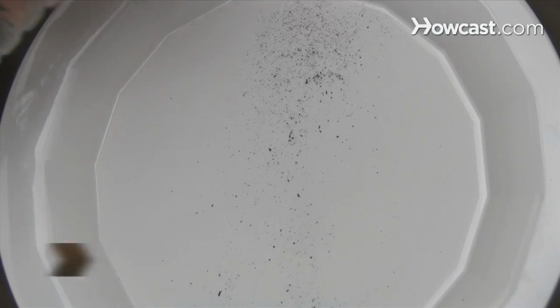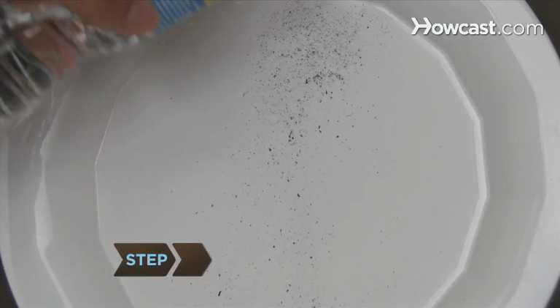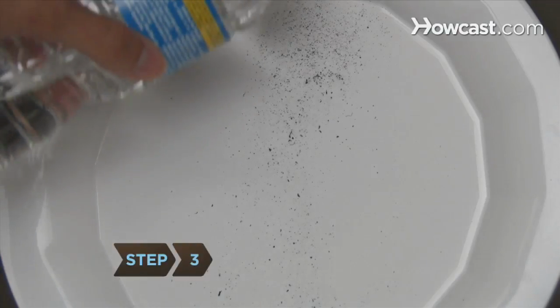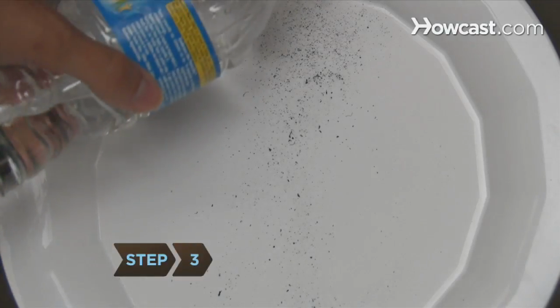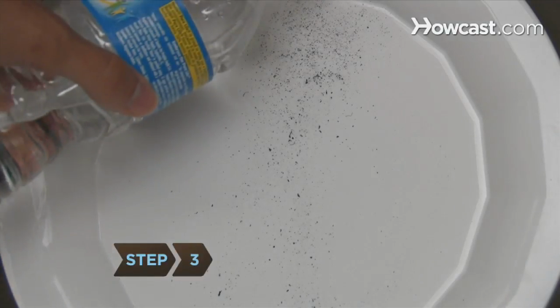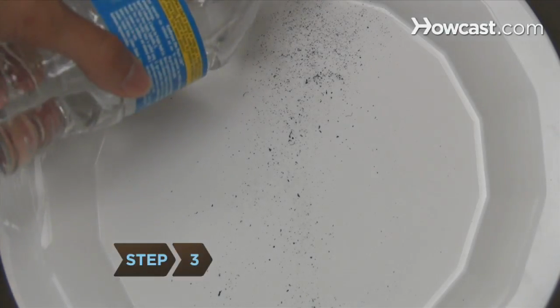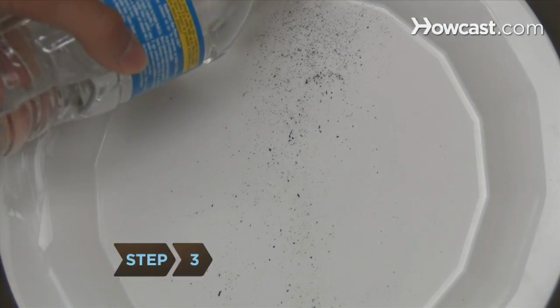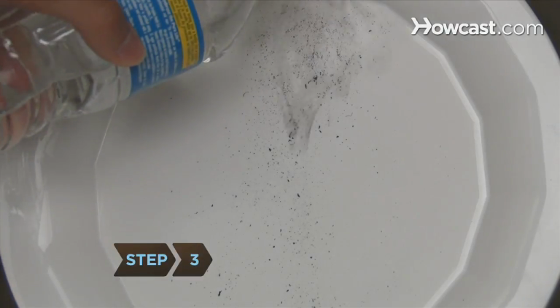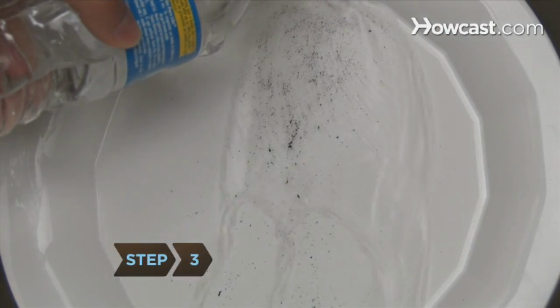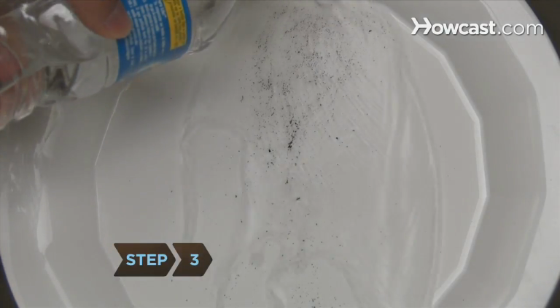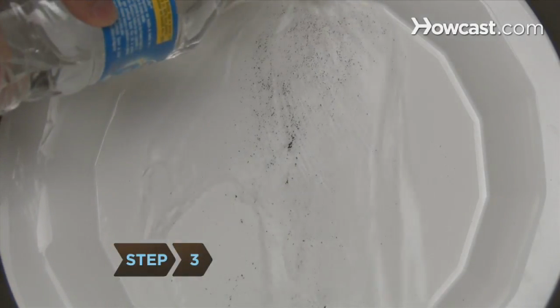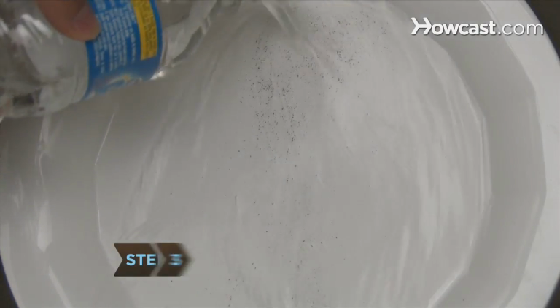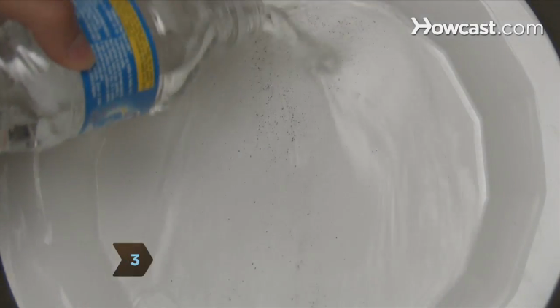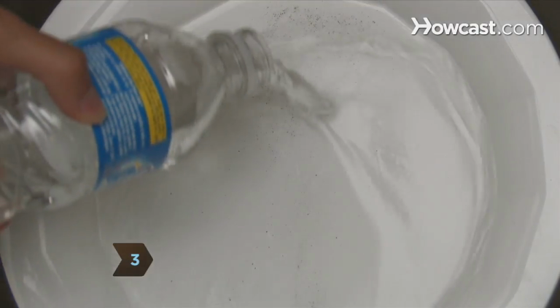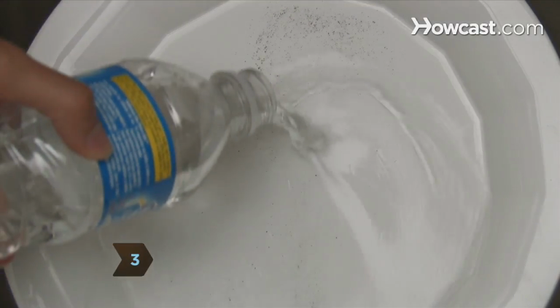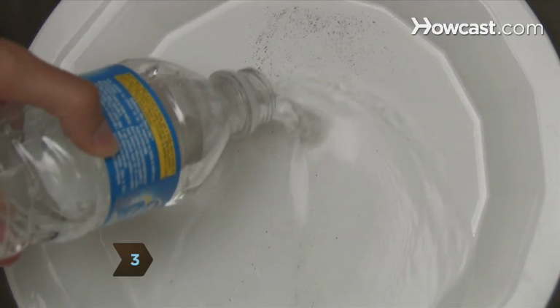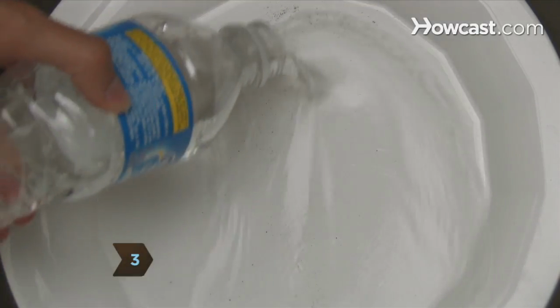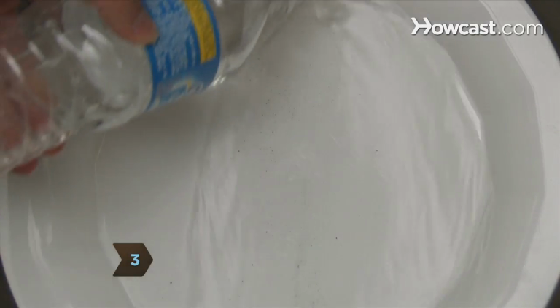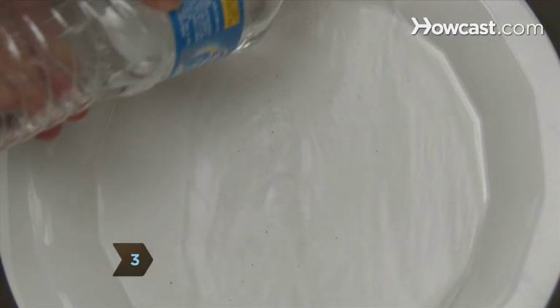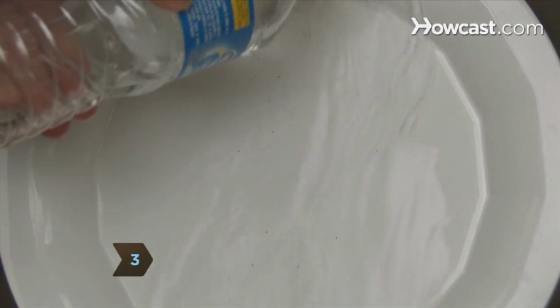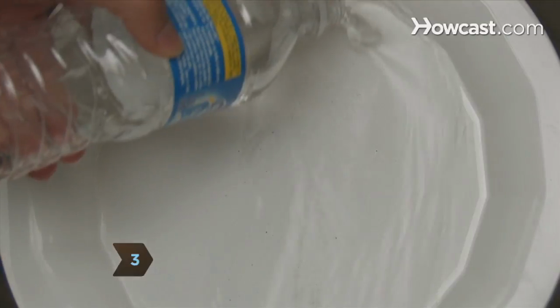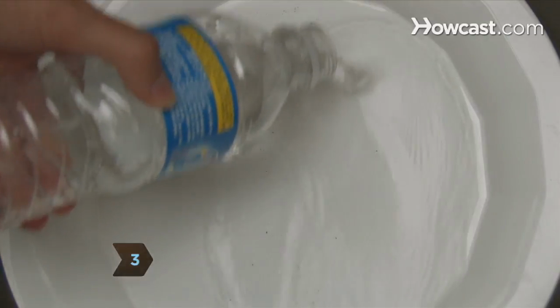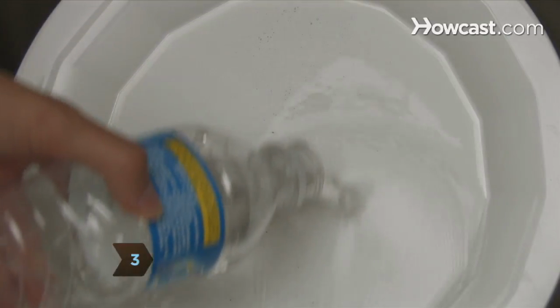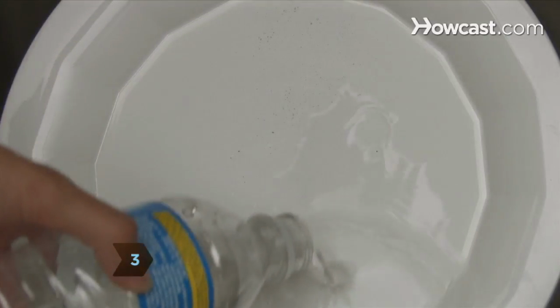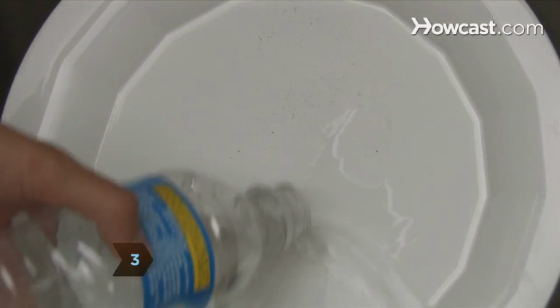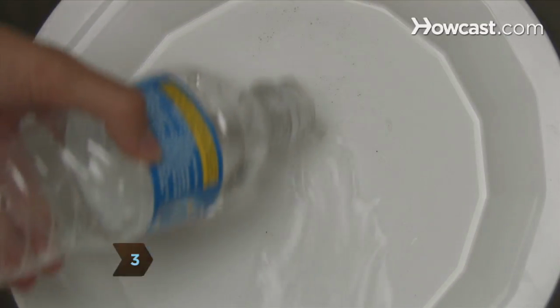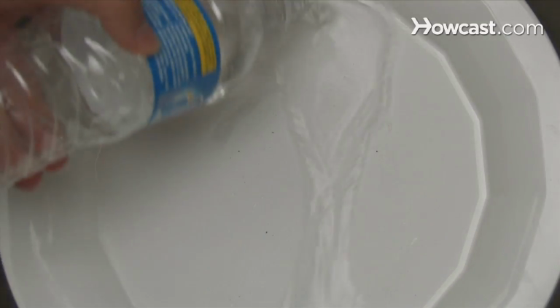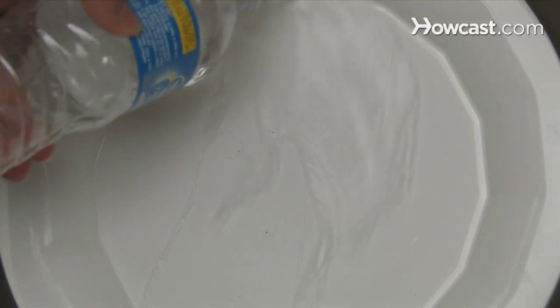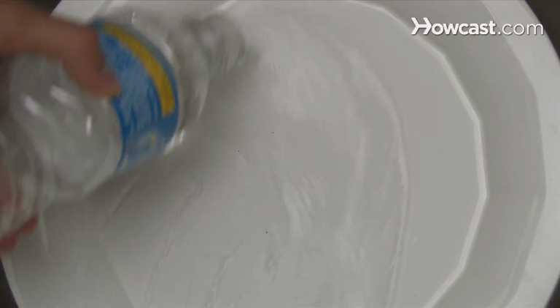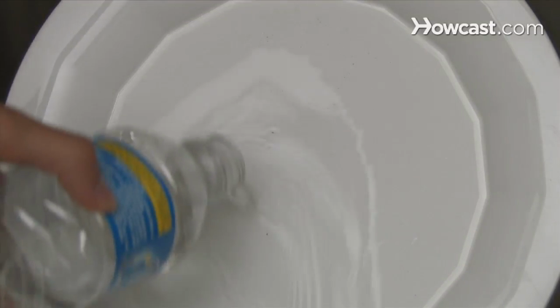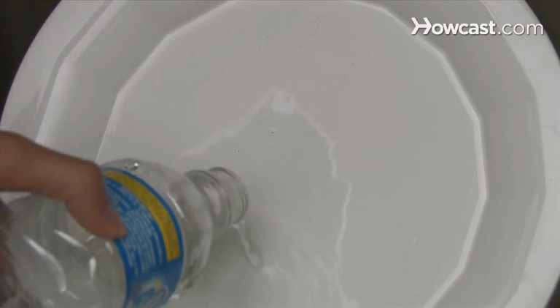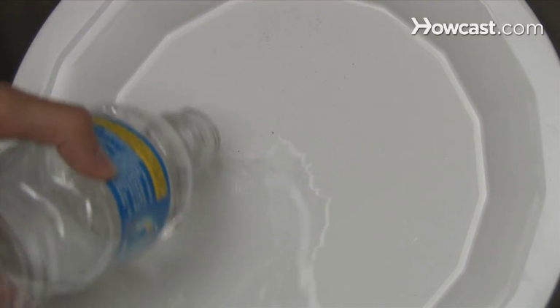Step 3. Rinse the dishes thoroughly with bottled water, or put them in a pot of boiling water to sanitize them.